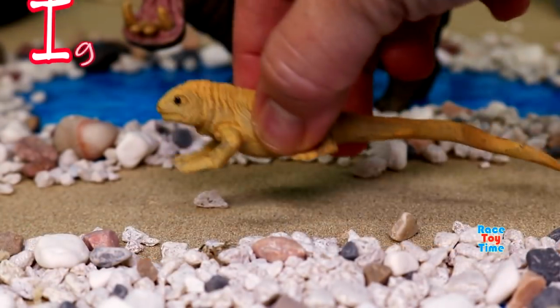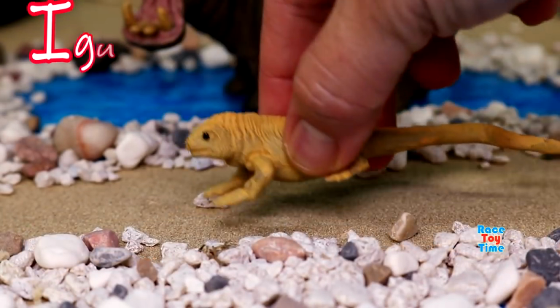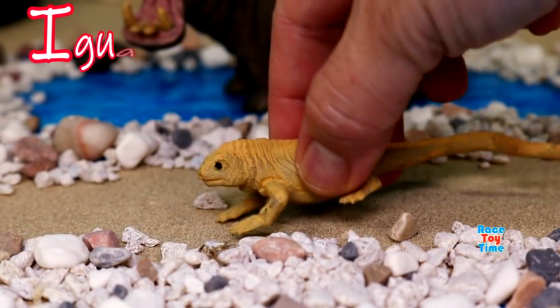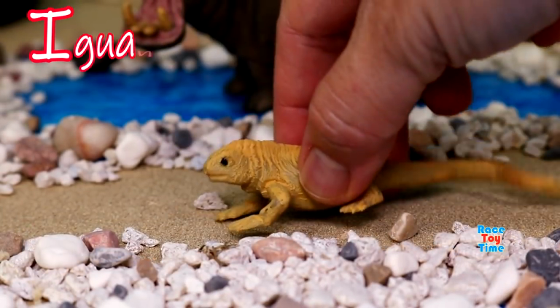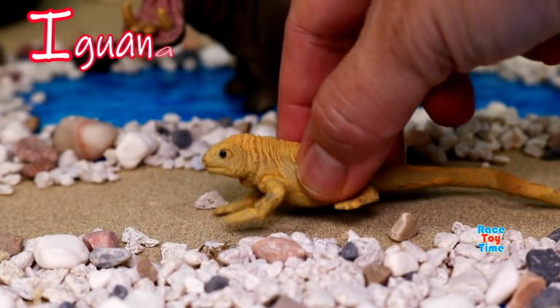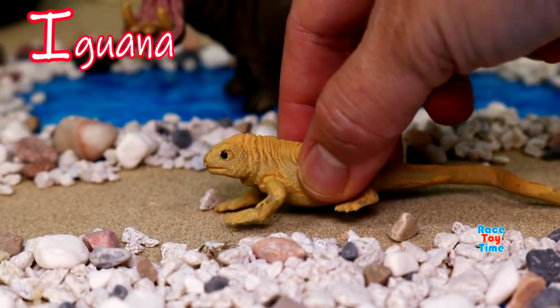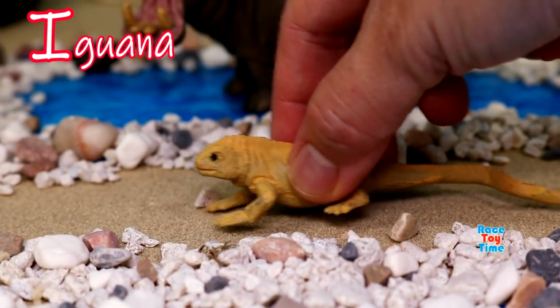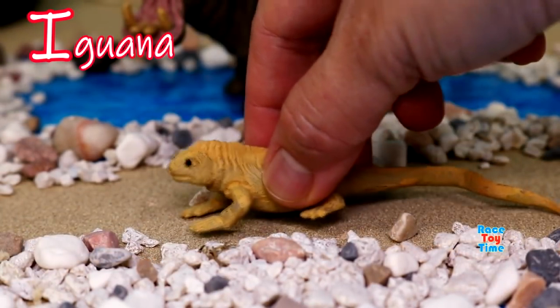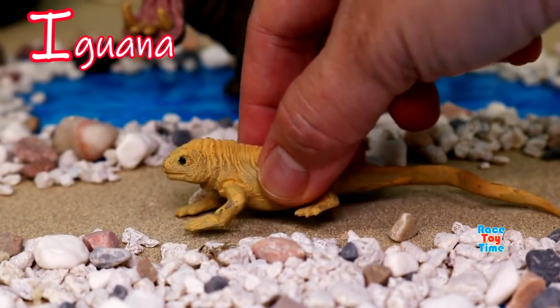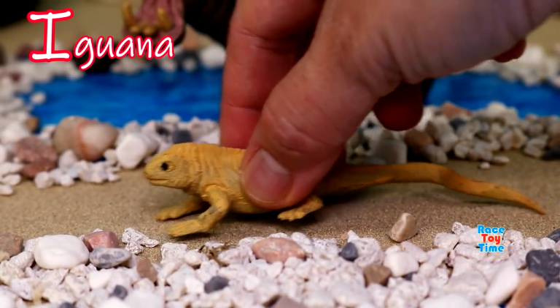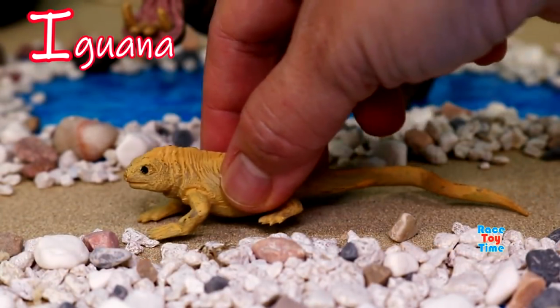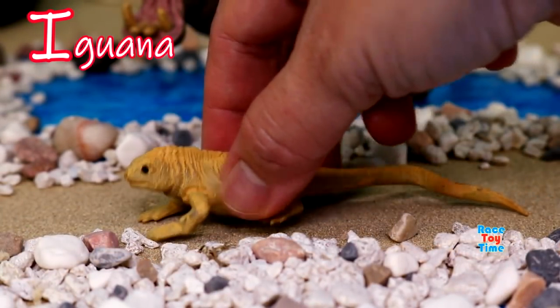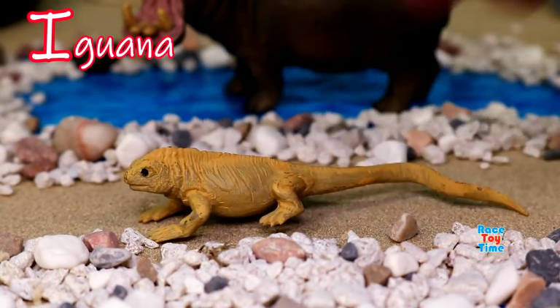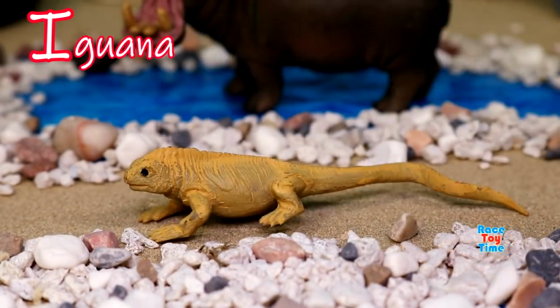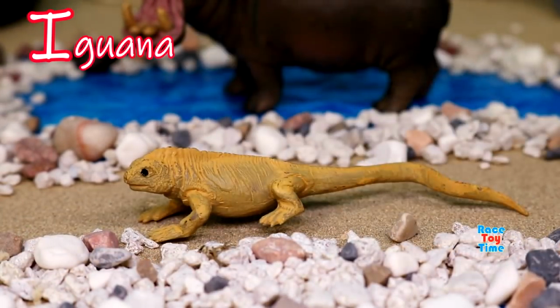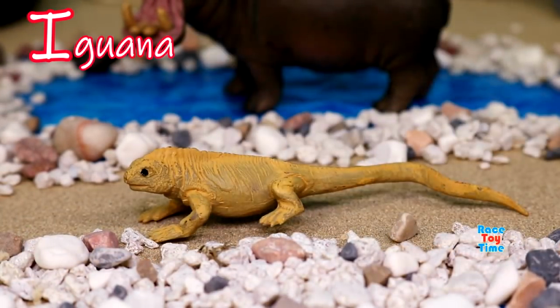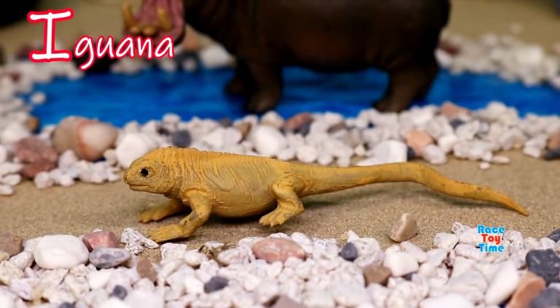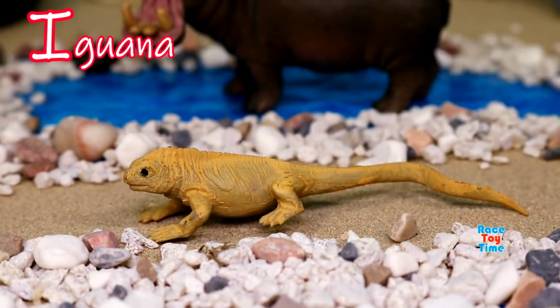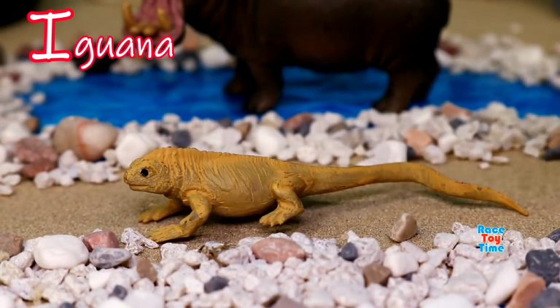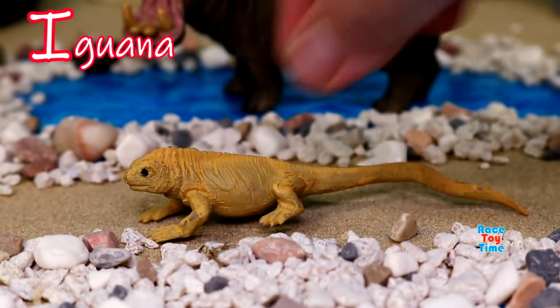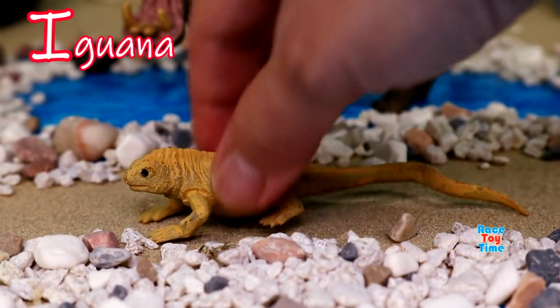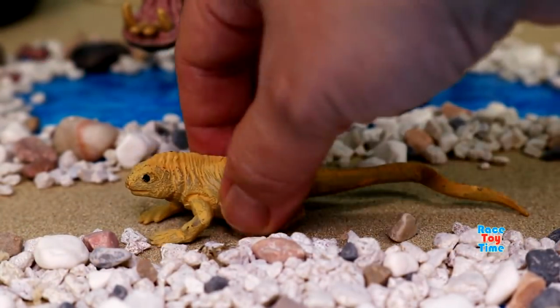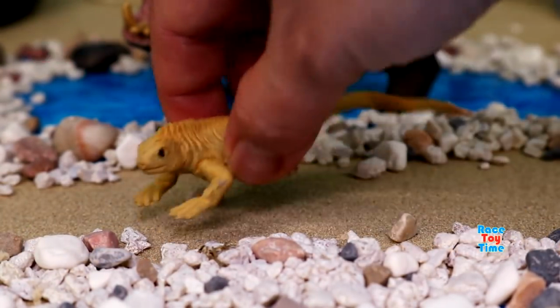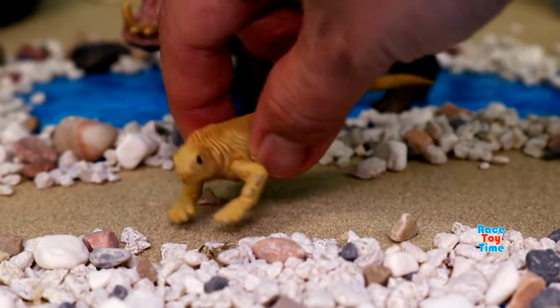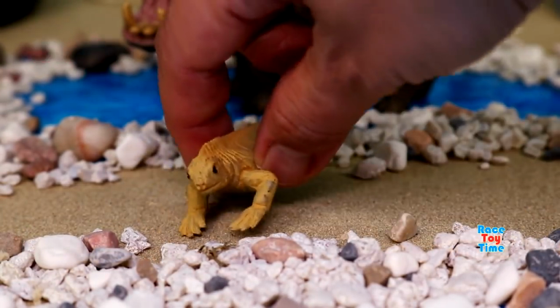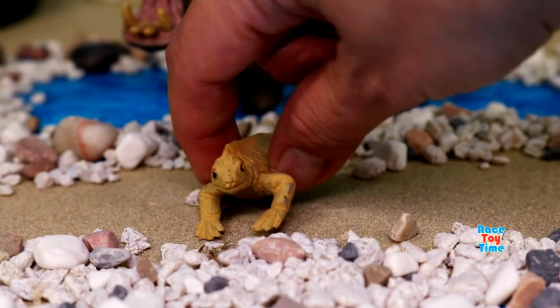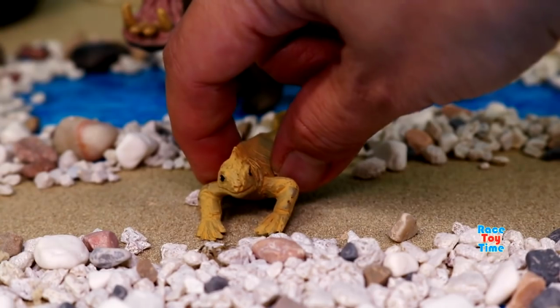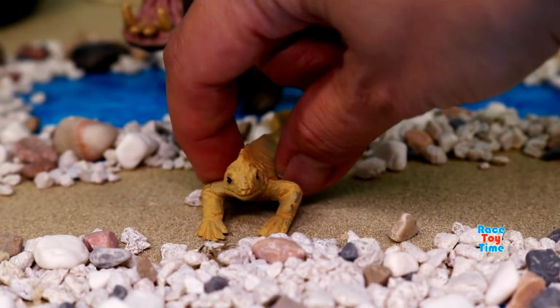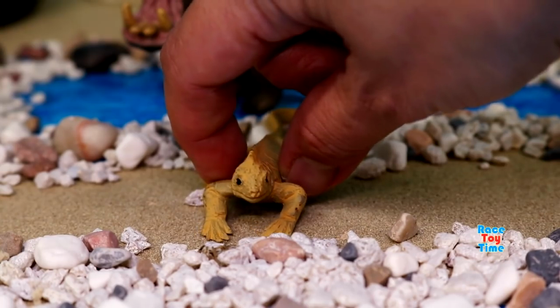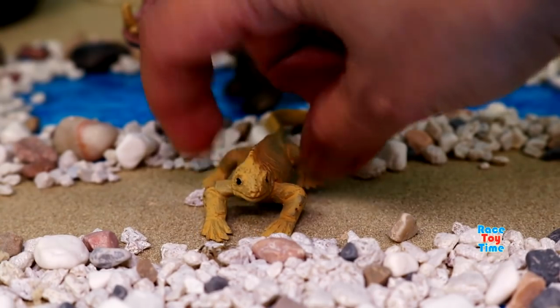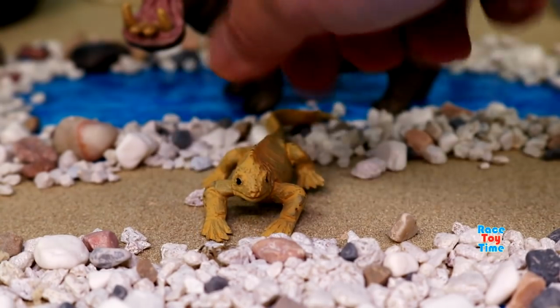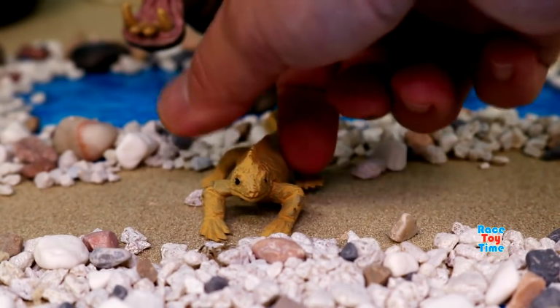I for iguana. They are great swimmers and they like to hang out in trees.